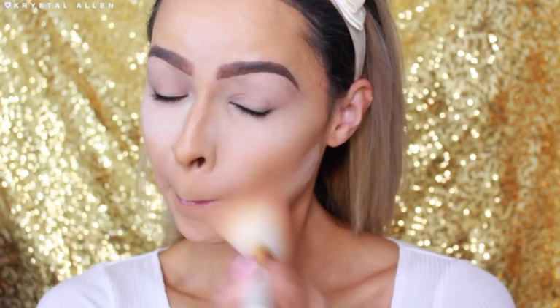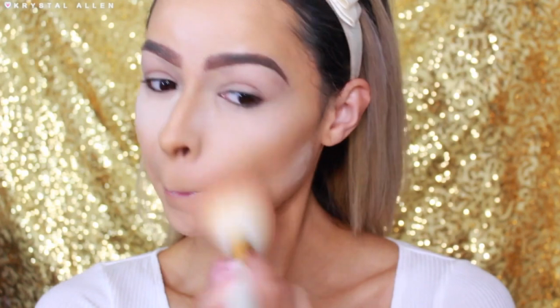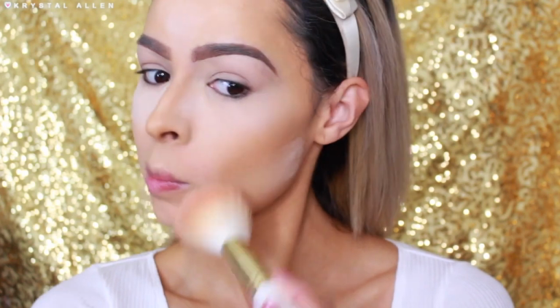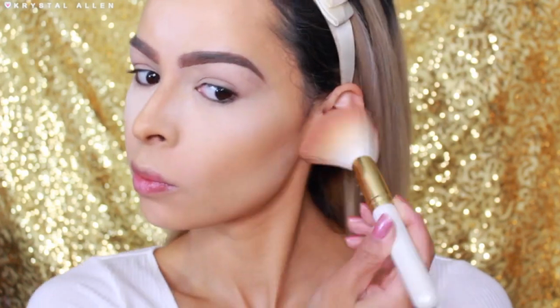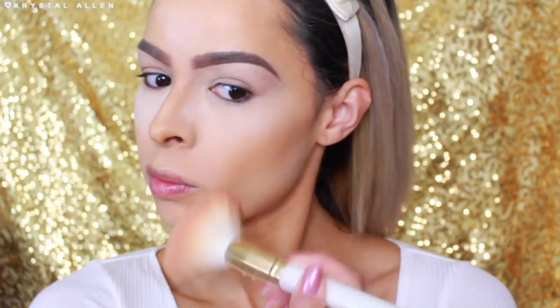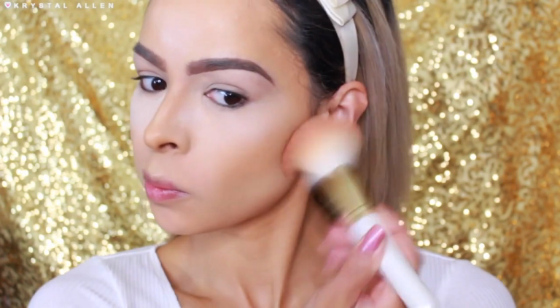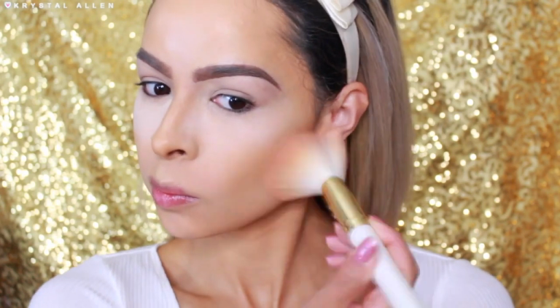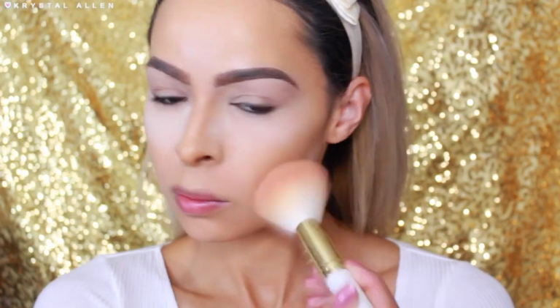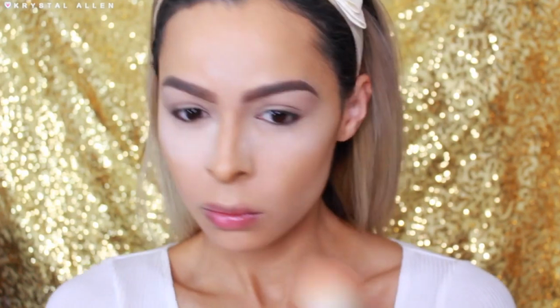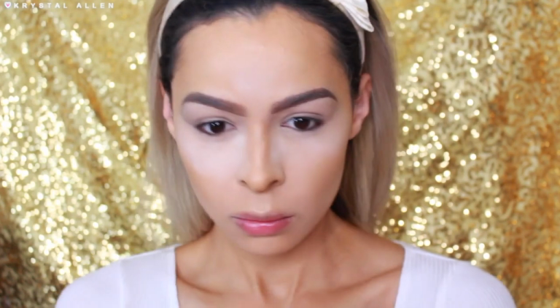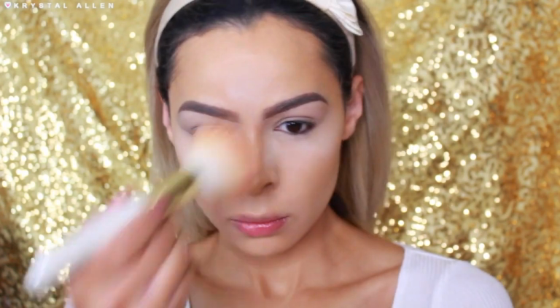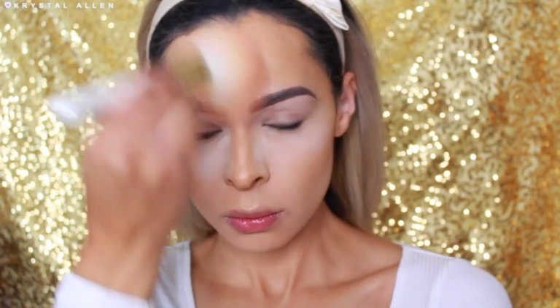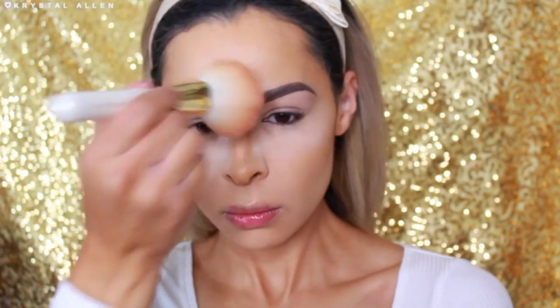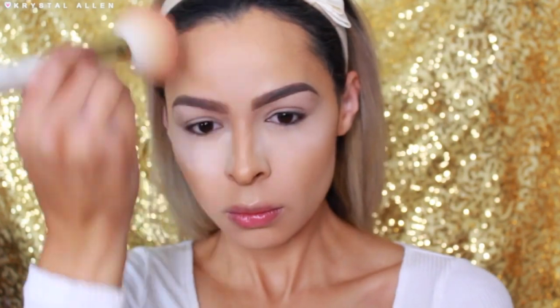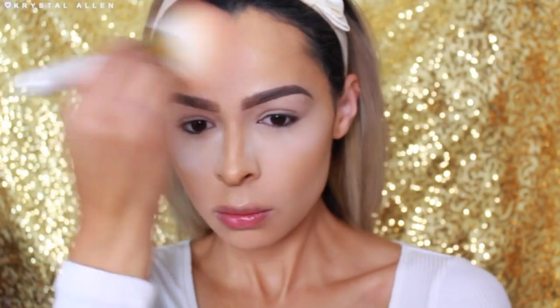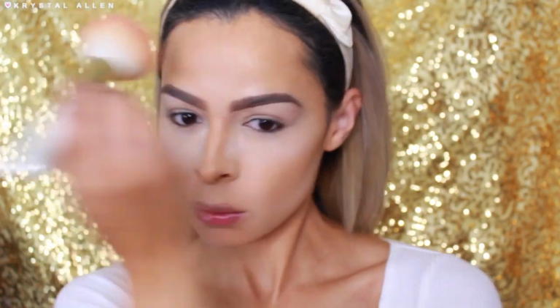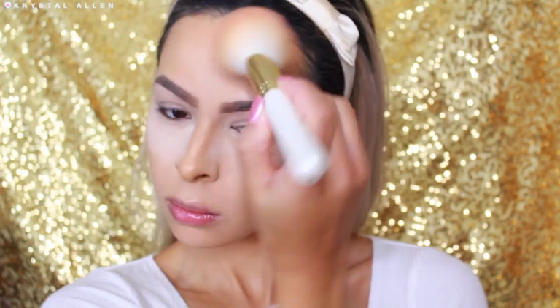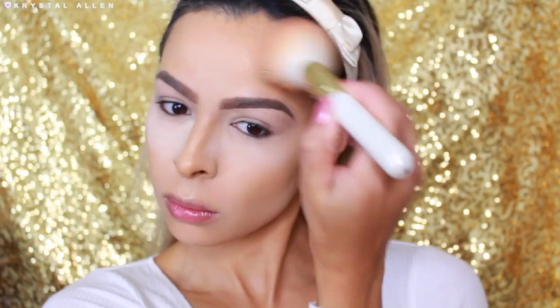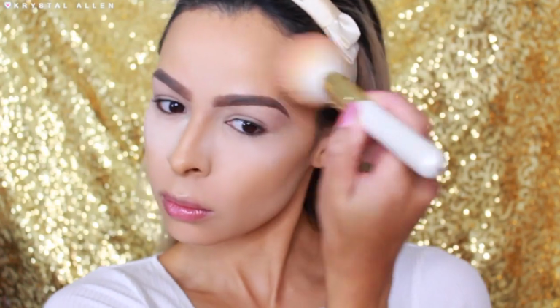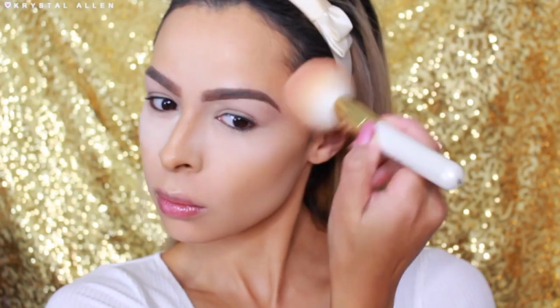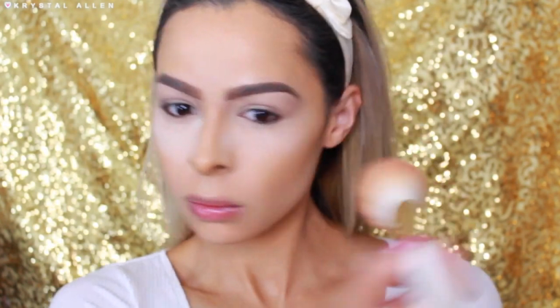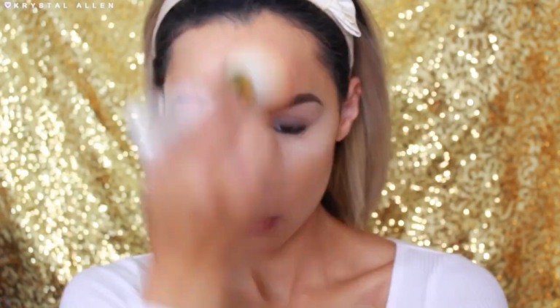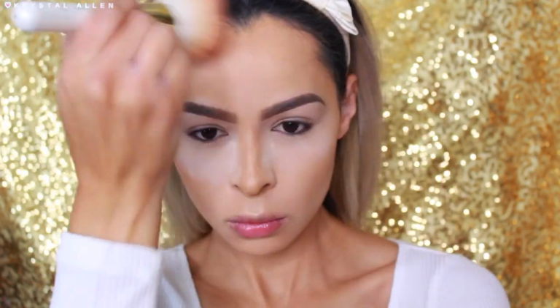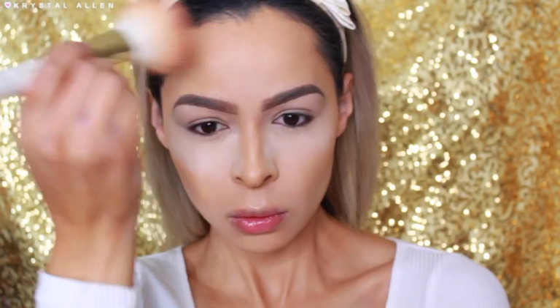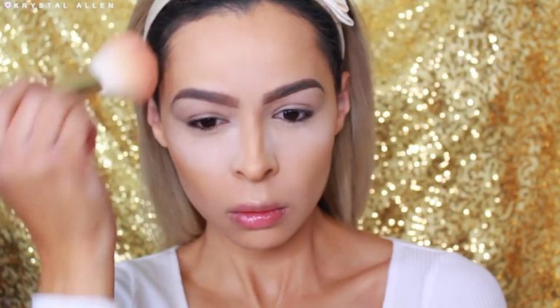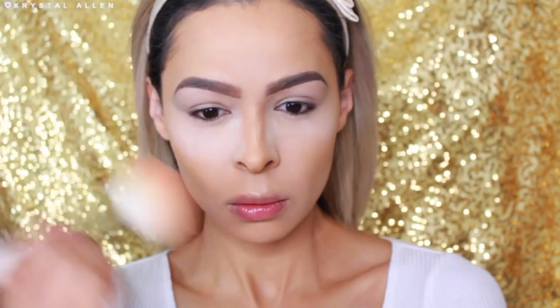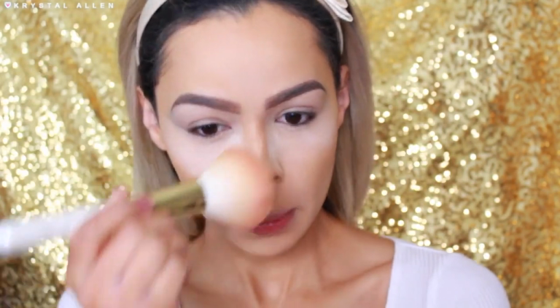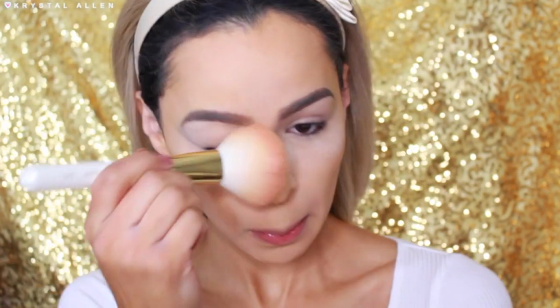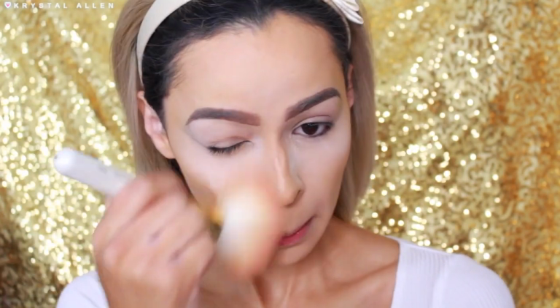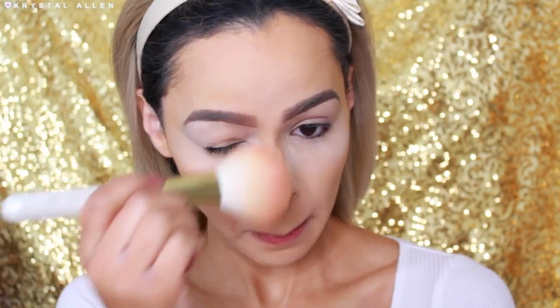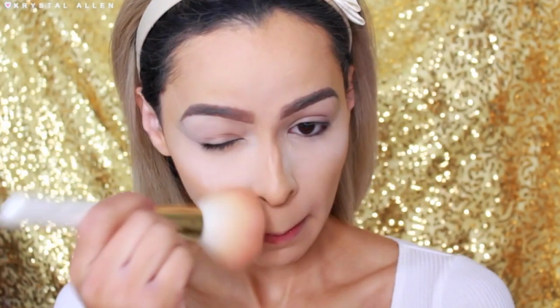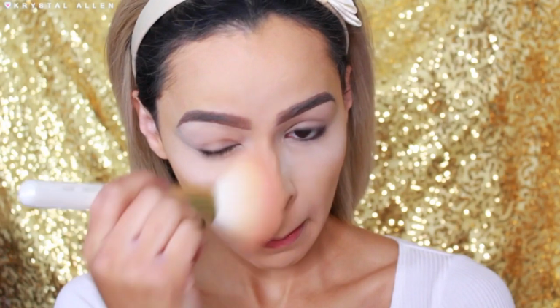Then I'm taking my SL Miss Glam Classic Powder Brush W01 to blend all of that out. This is my favorite brush — it's so soft and super cute to use. So I'm going to use that to blend all of that out.